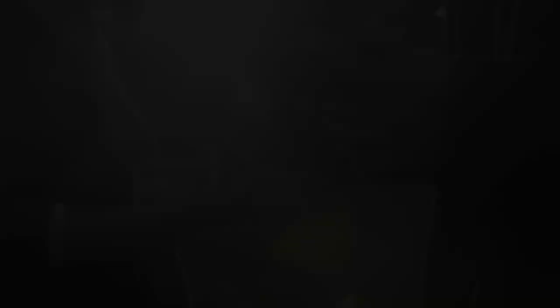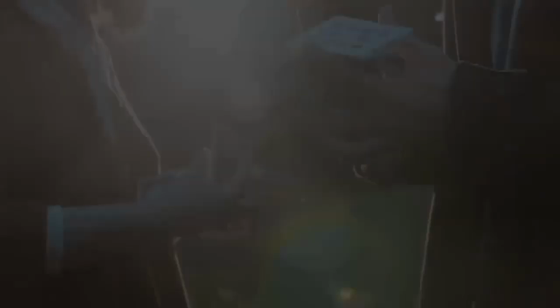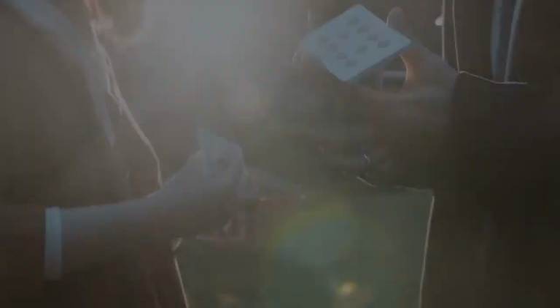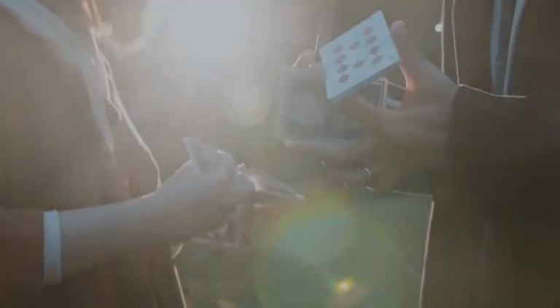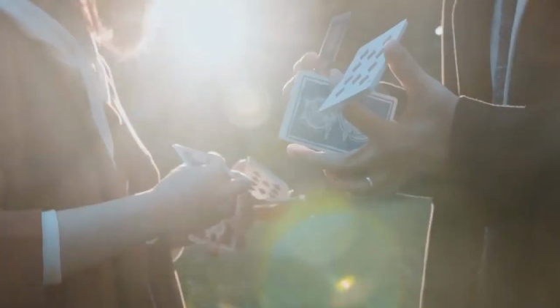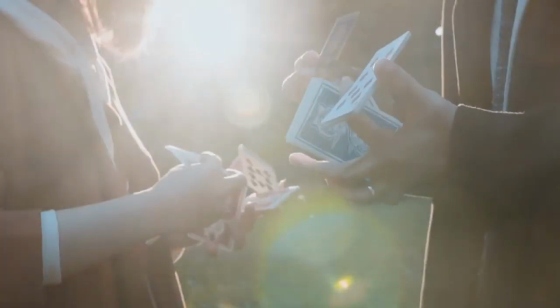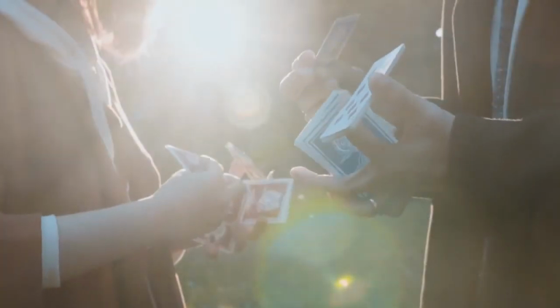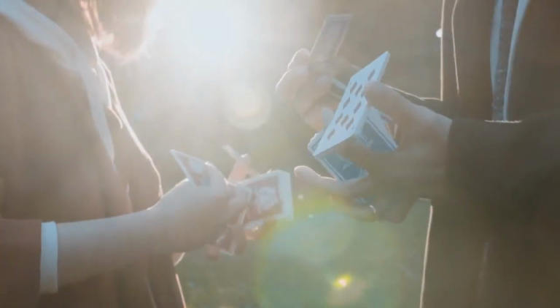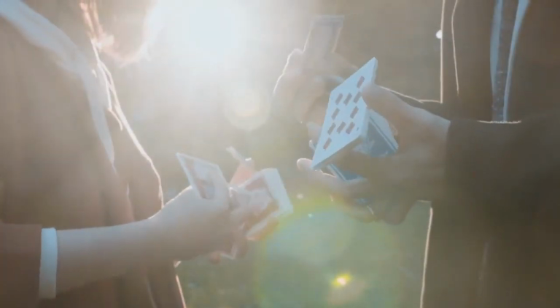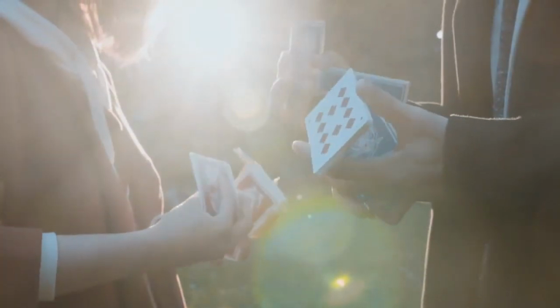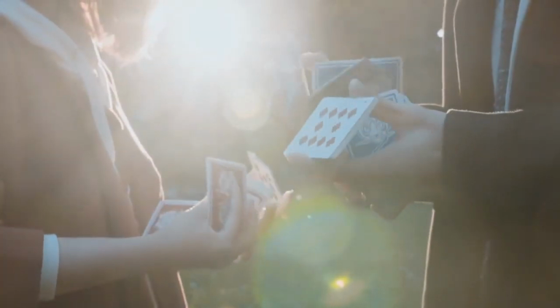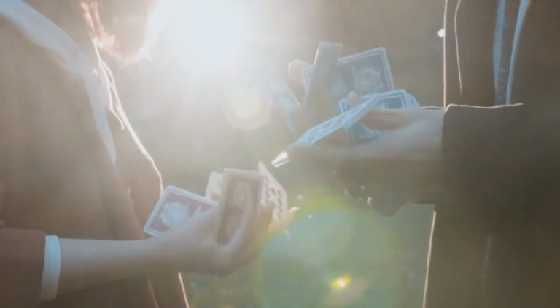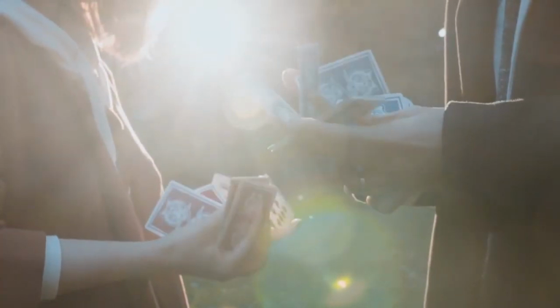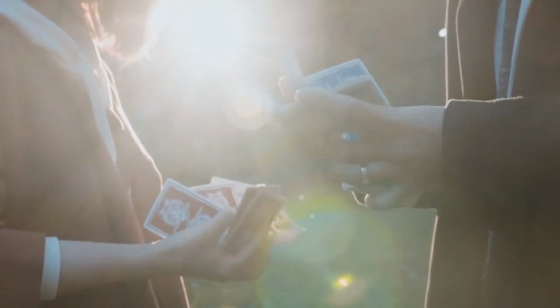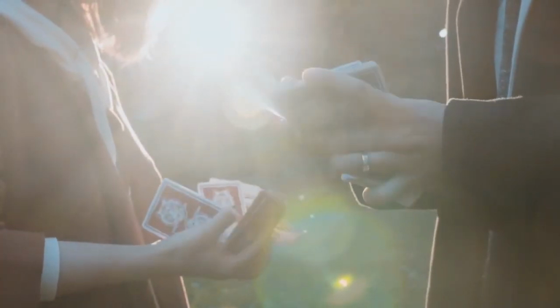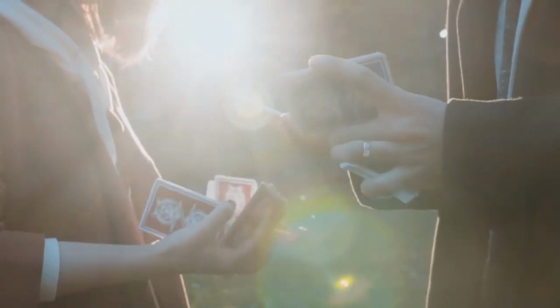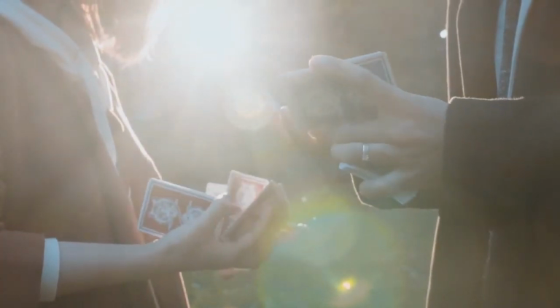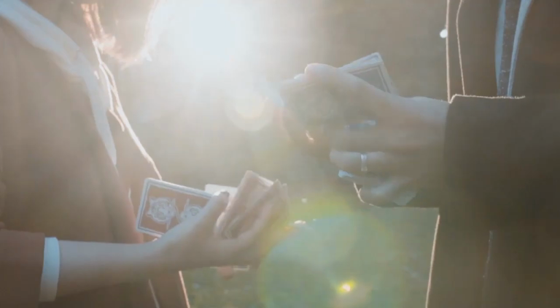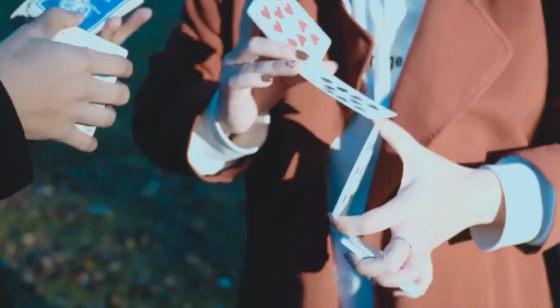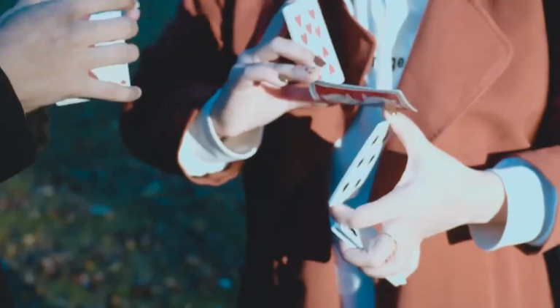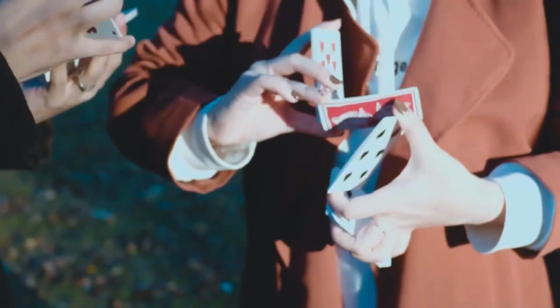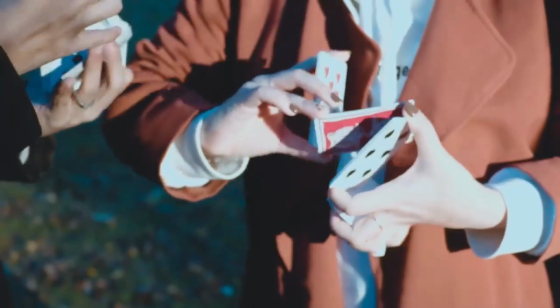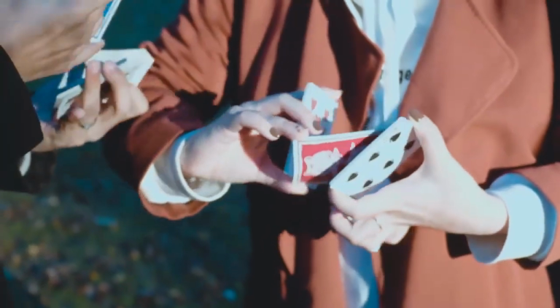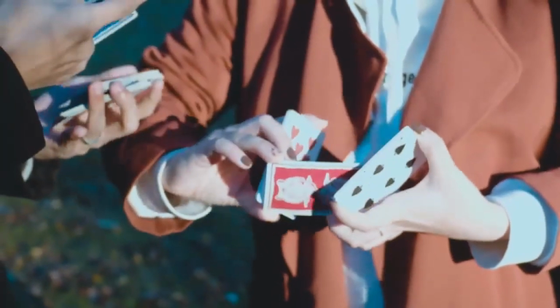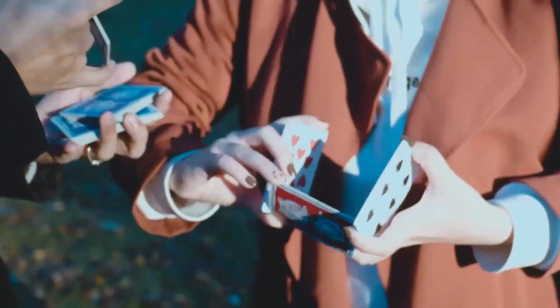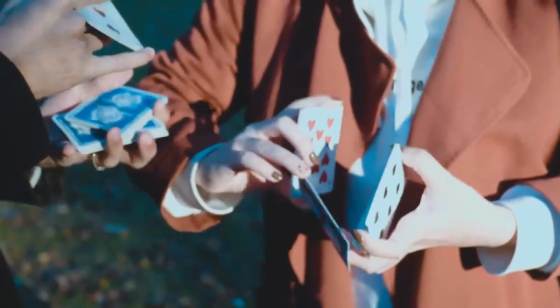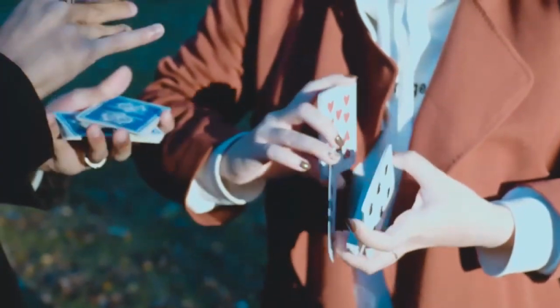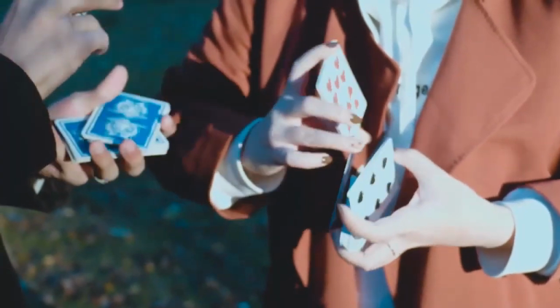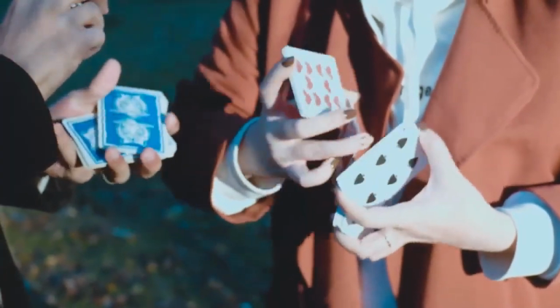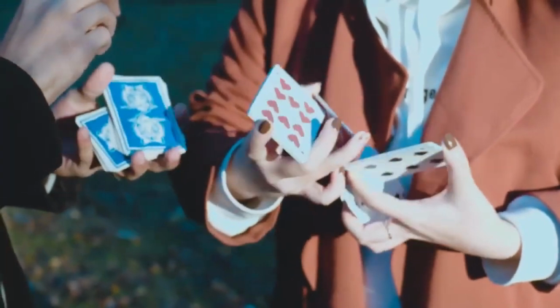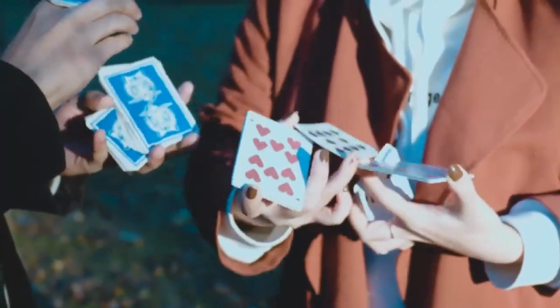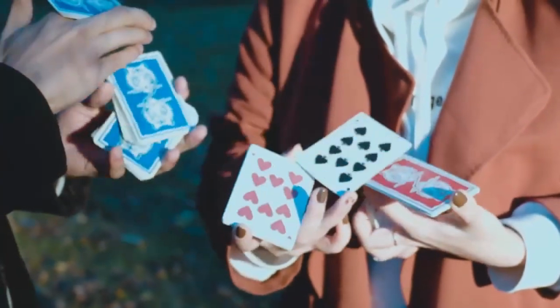Last year, we pushed the boundary of how a deck can be used. This year, we want to push the boundary of the deck itself.